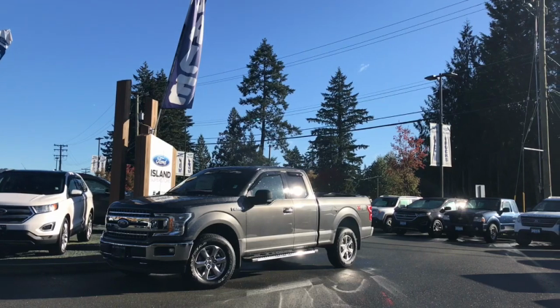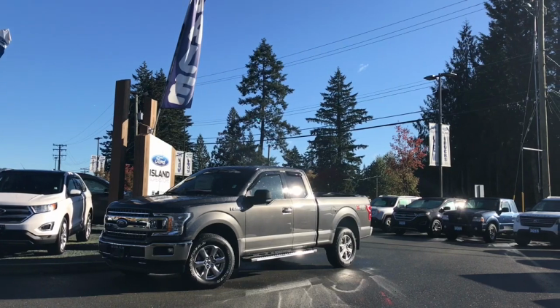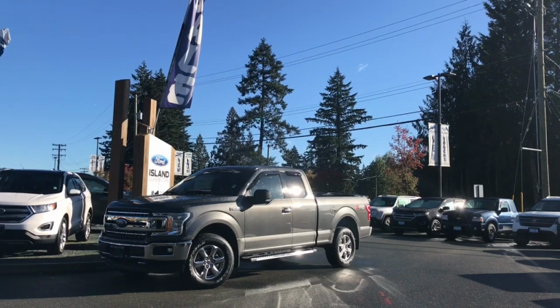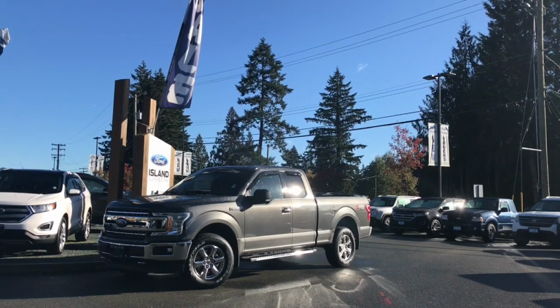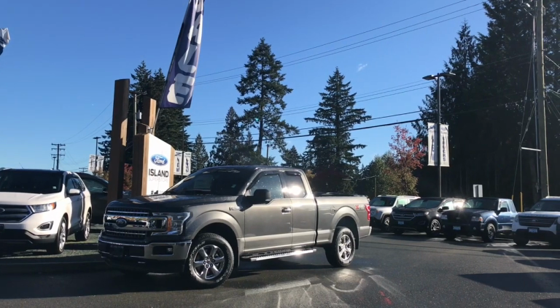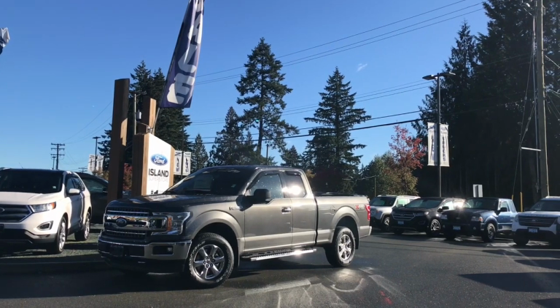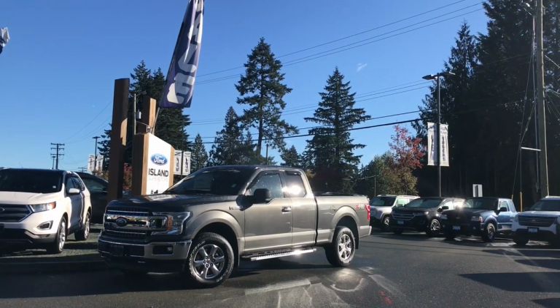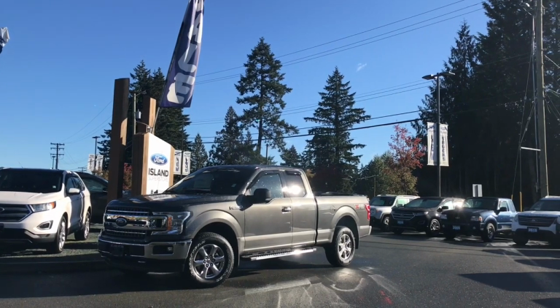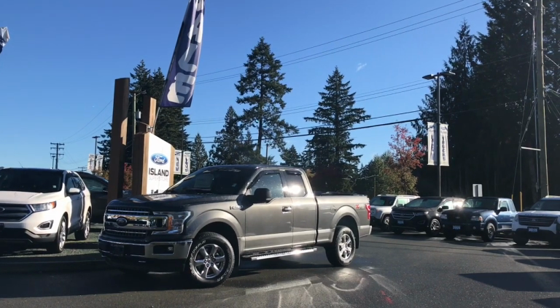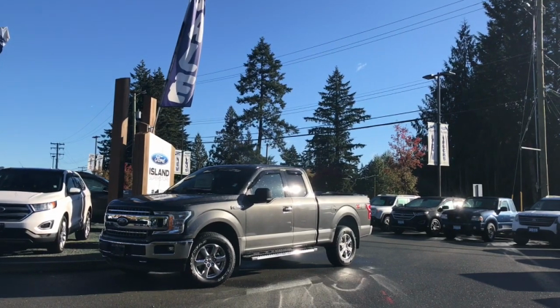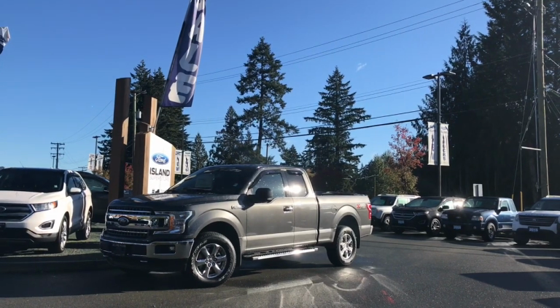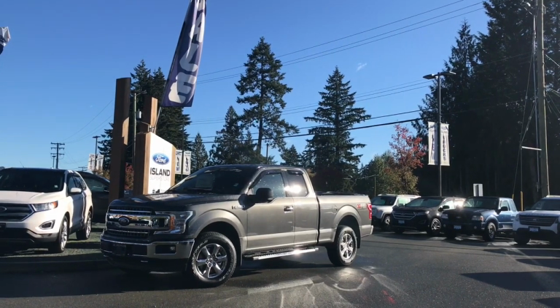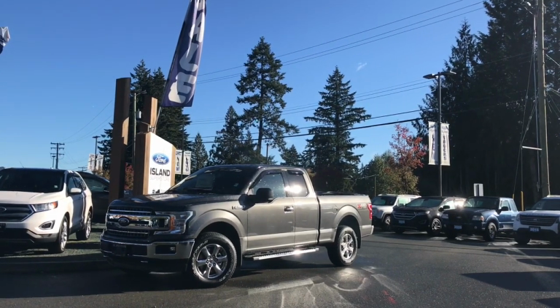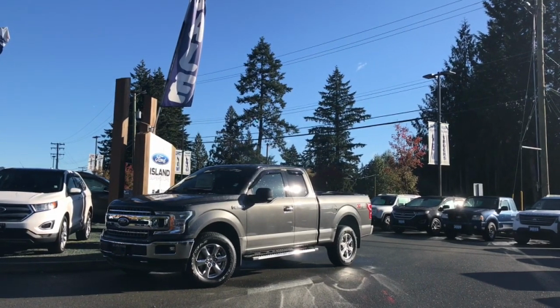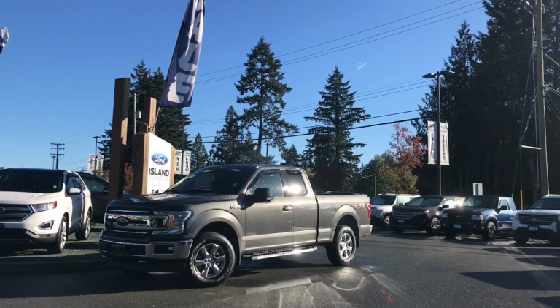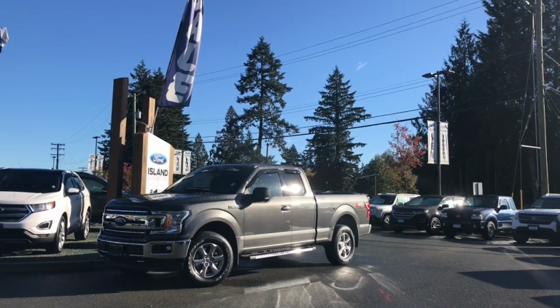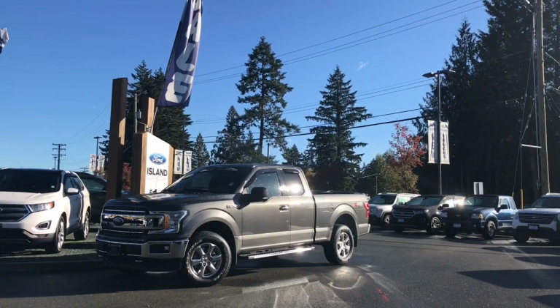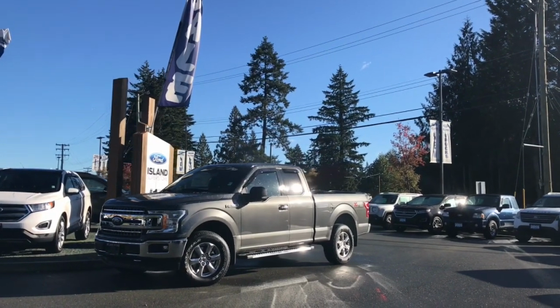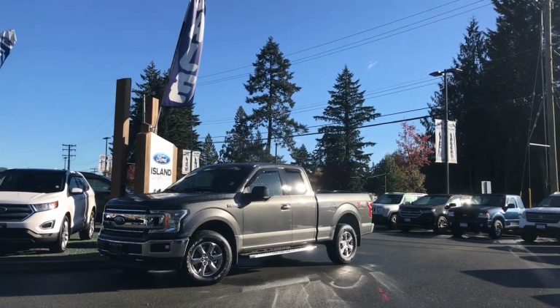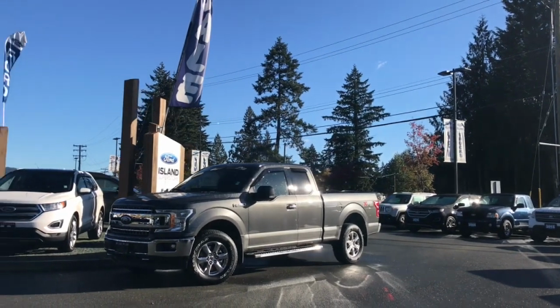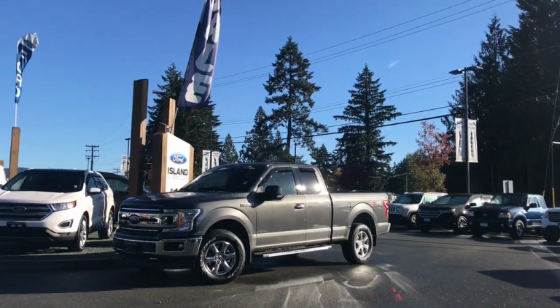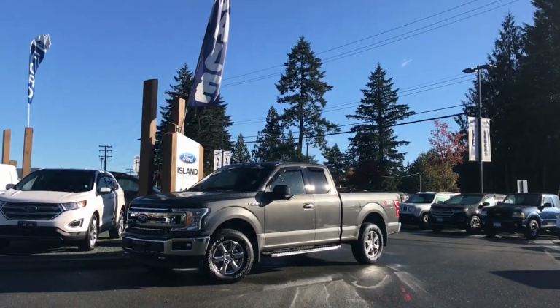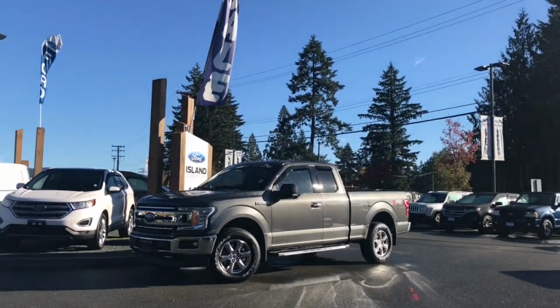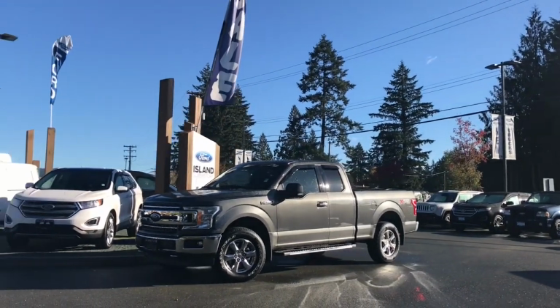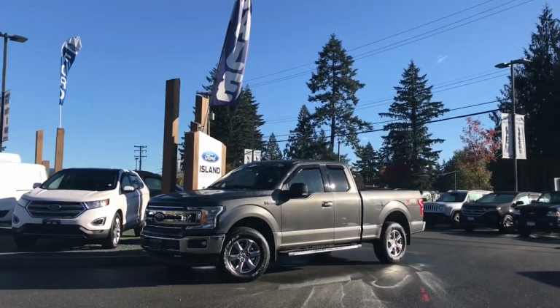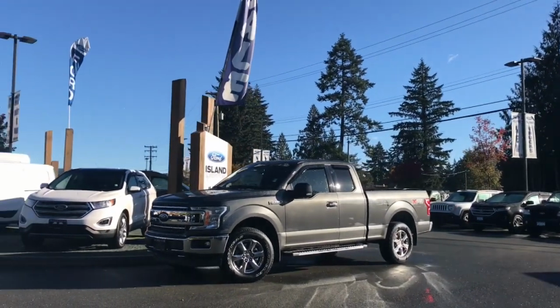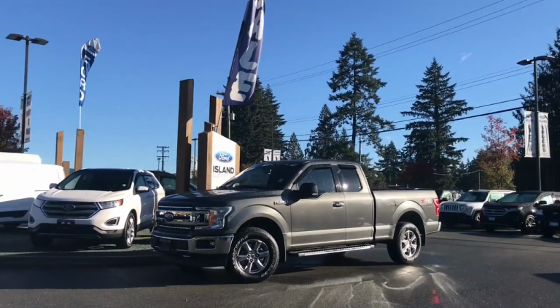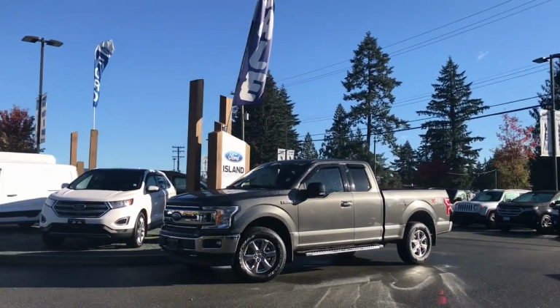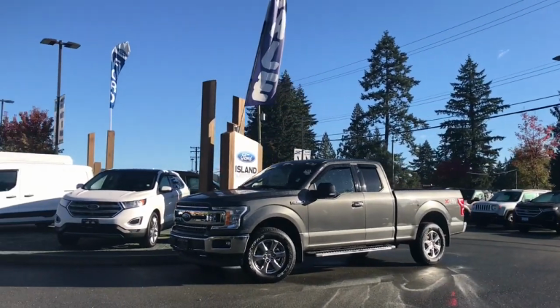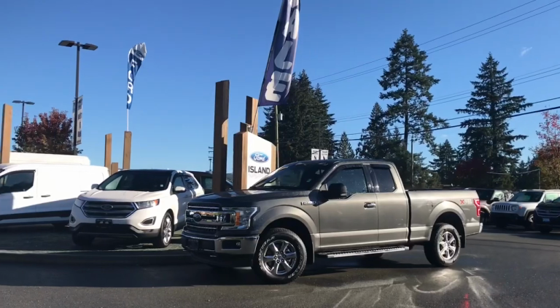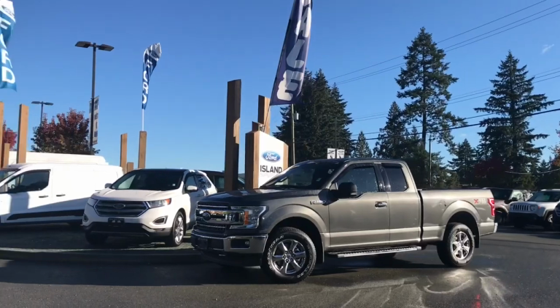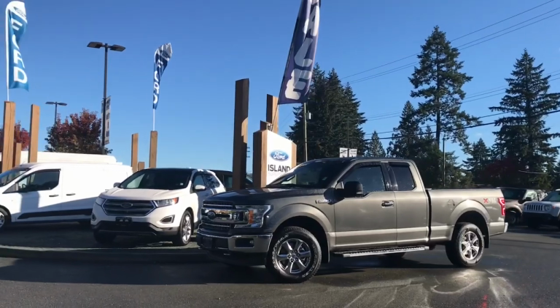Welcome to Island Ford Superstore. We're located on Norcross Road, Duncan BC, just off the Trans-Canada Highway.